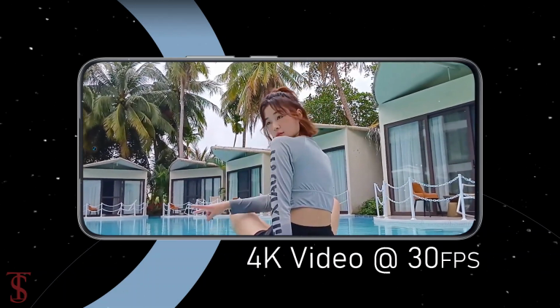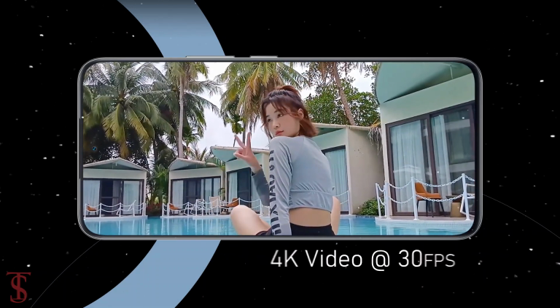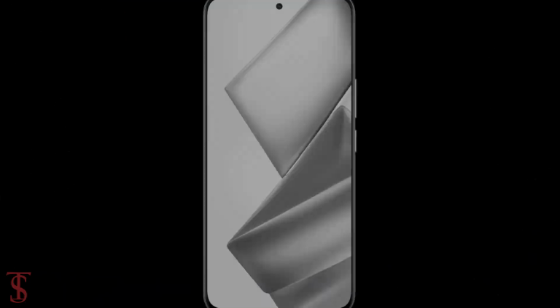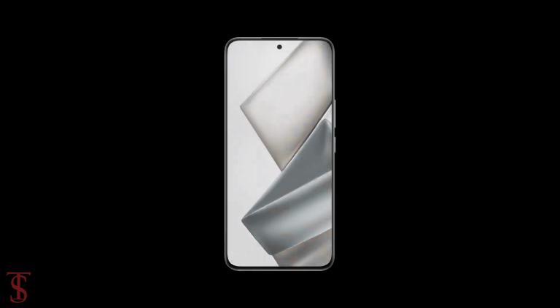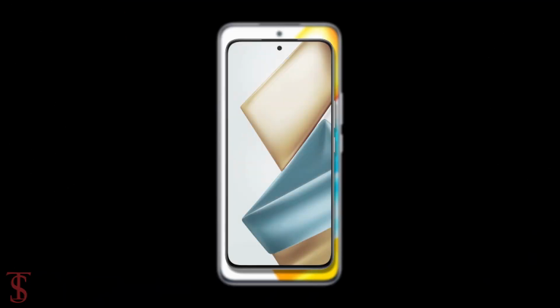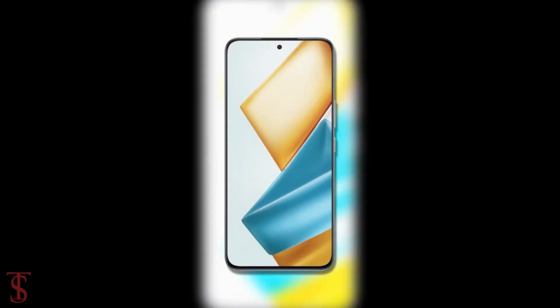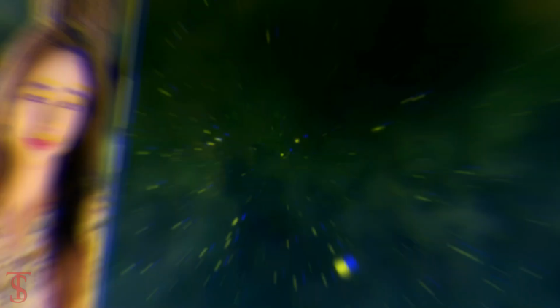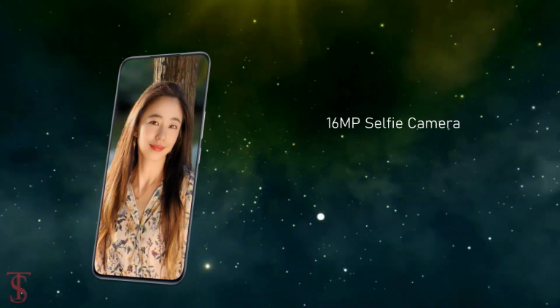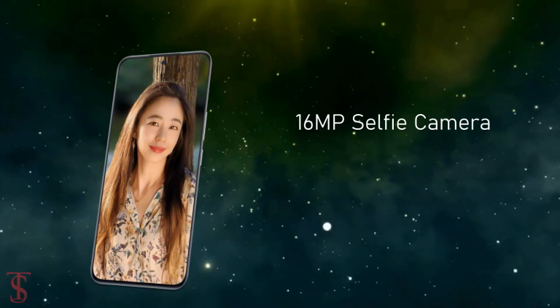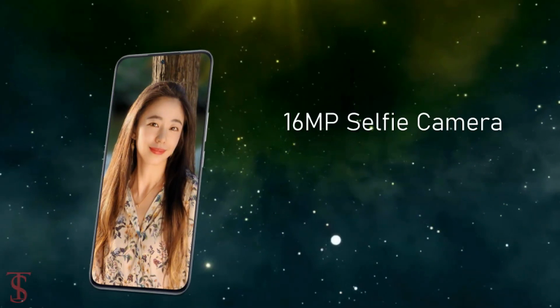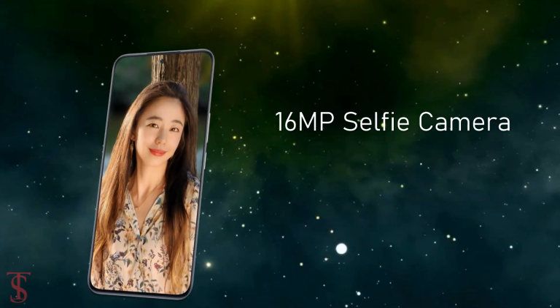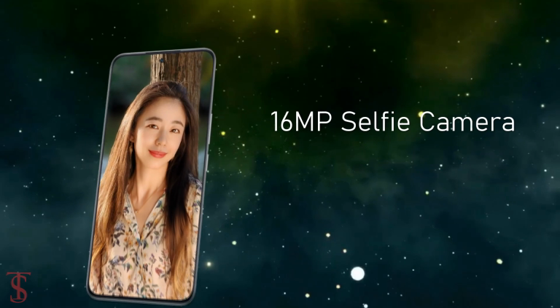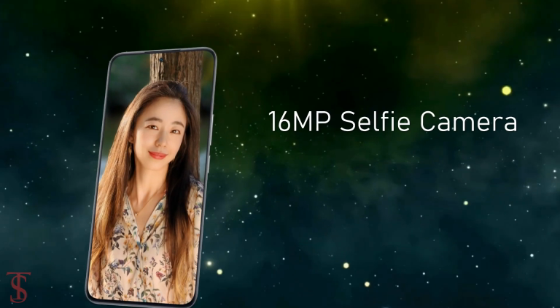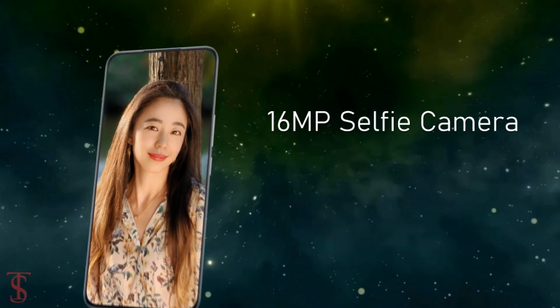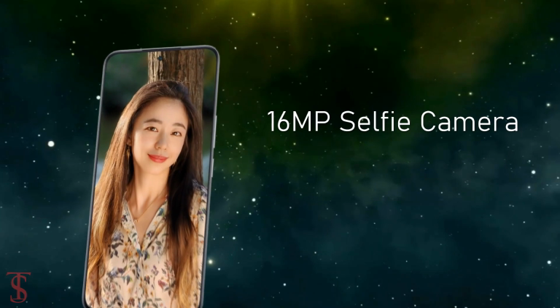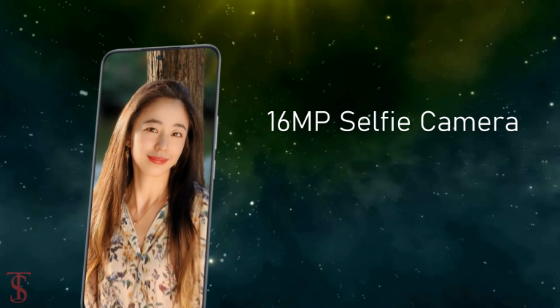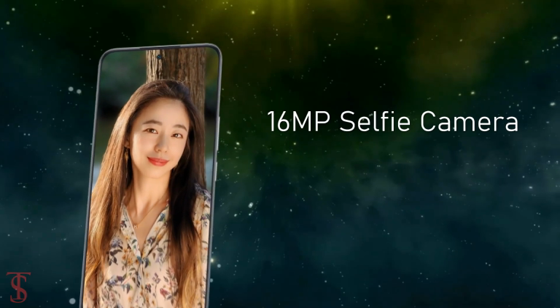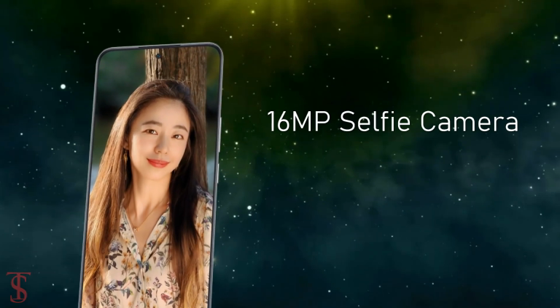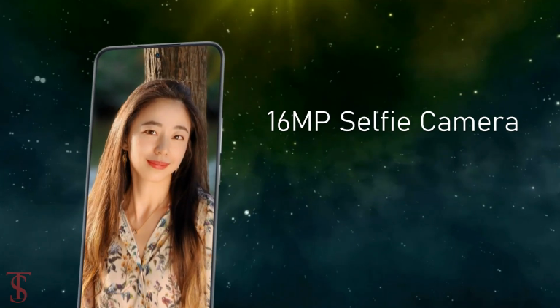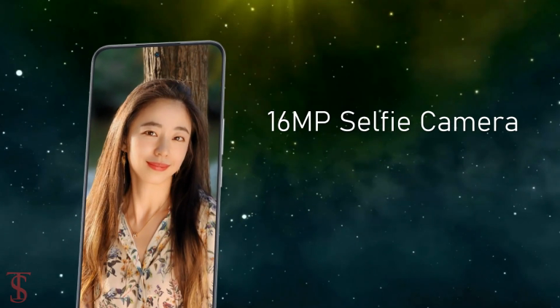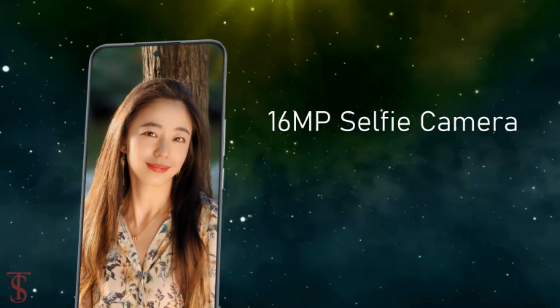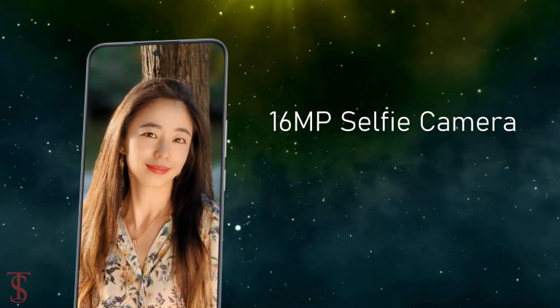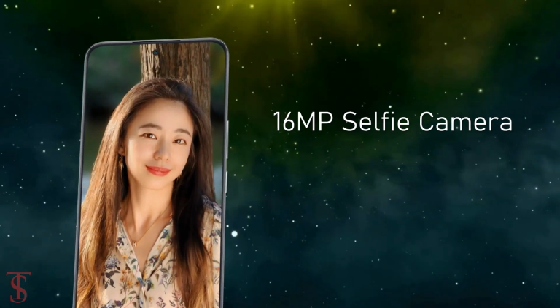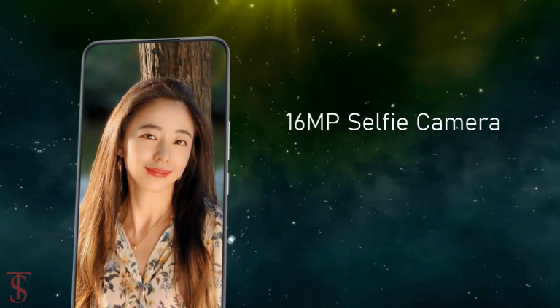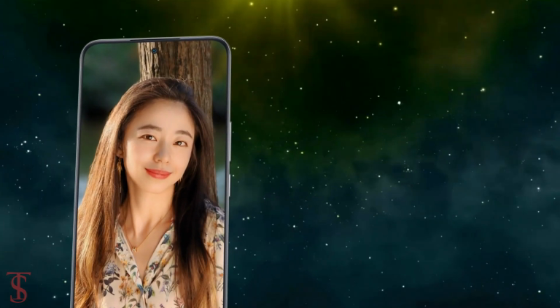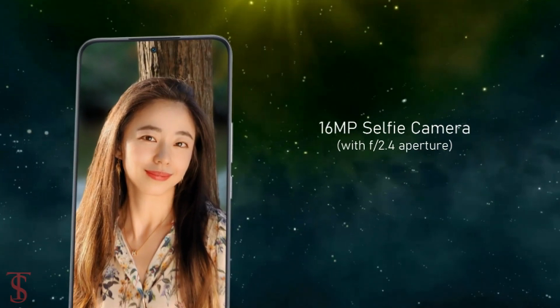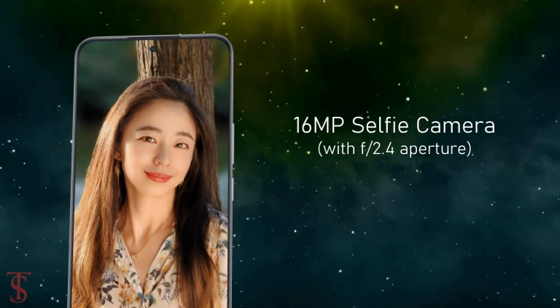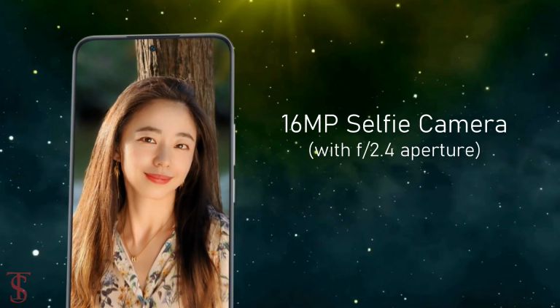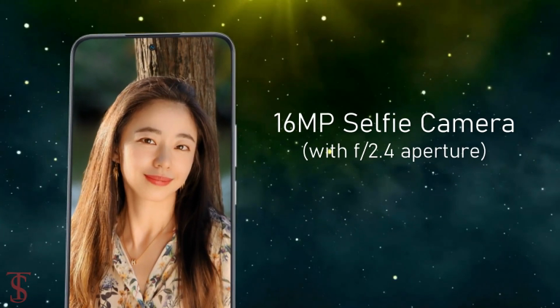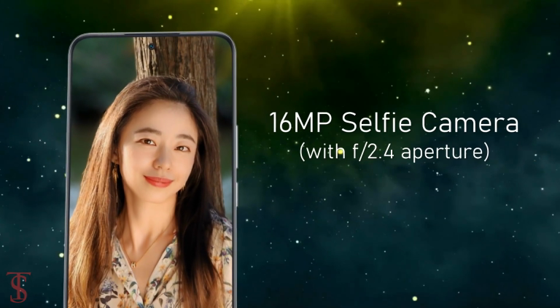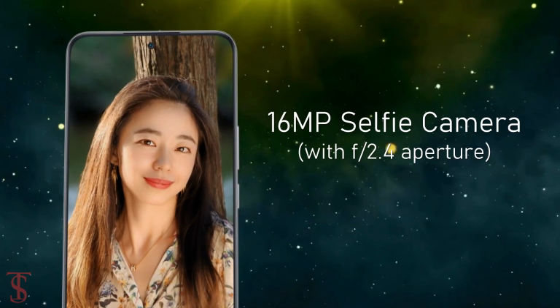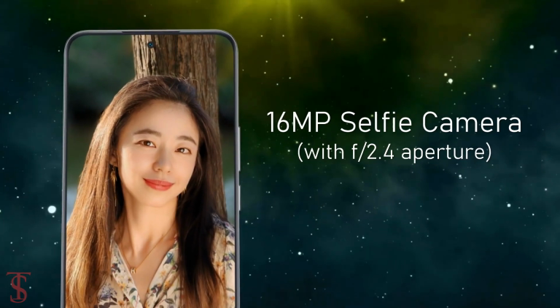For selfies, it has a 16-megapixel camera under the hole punch at the top center with an f/2.4 aperture.